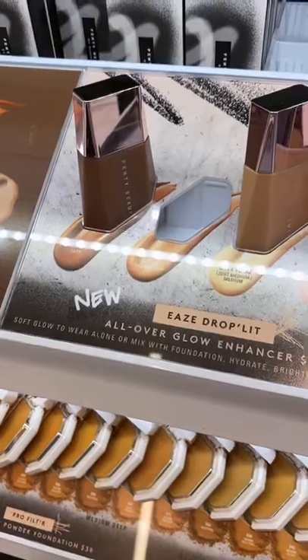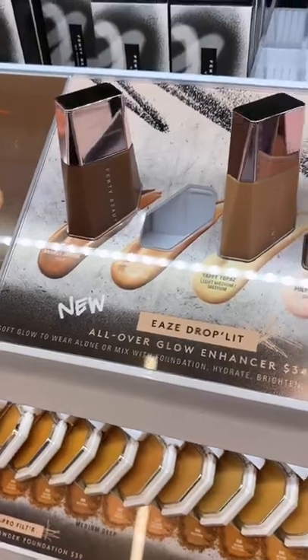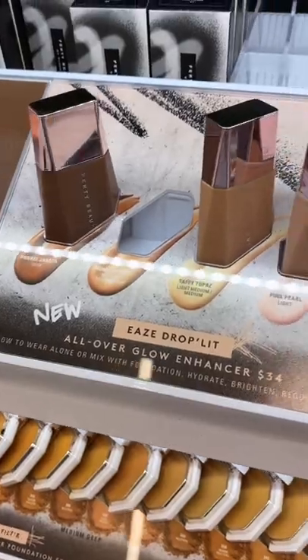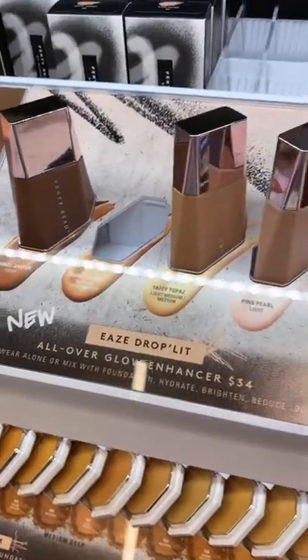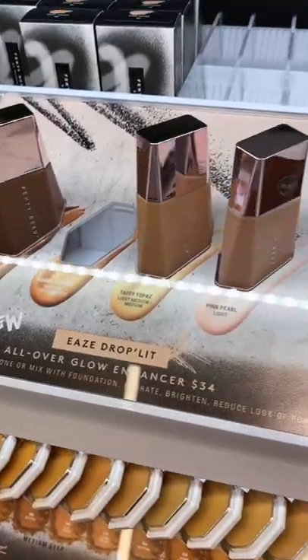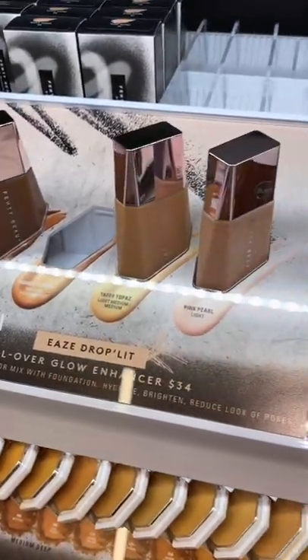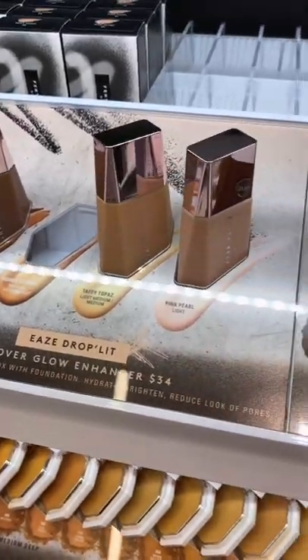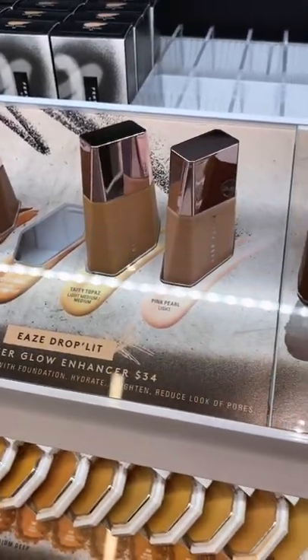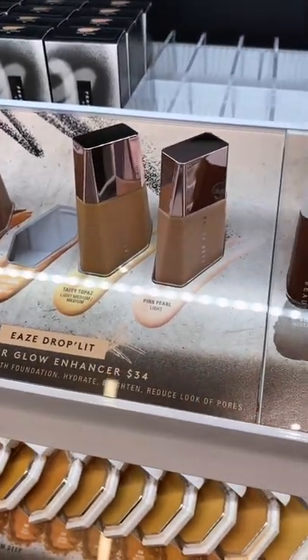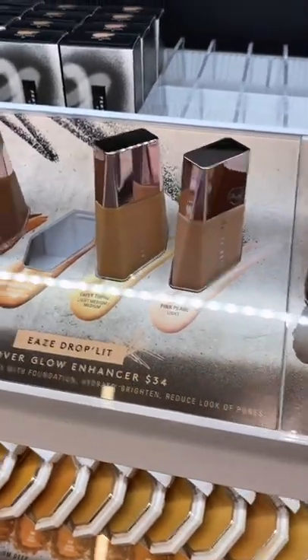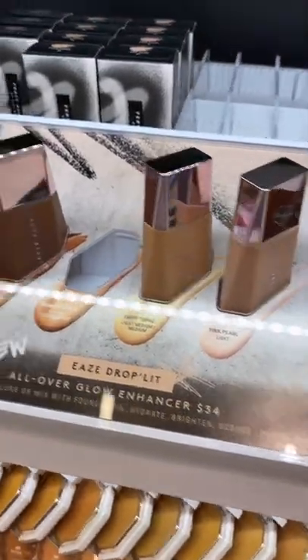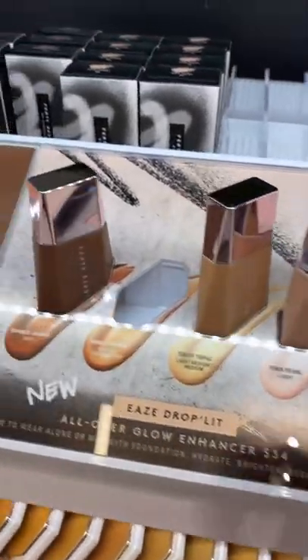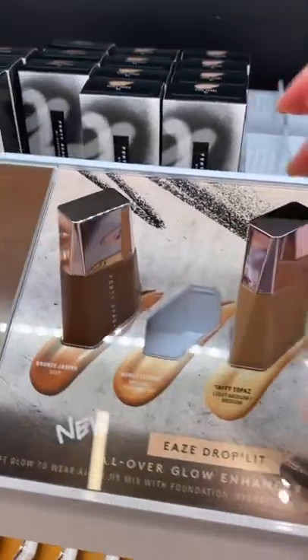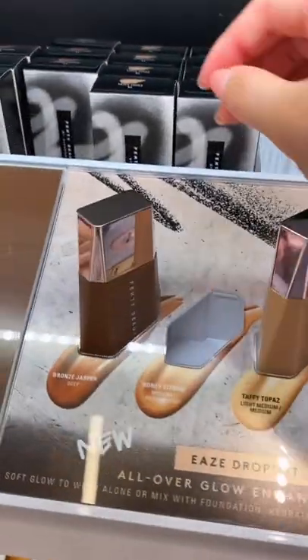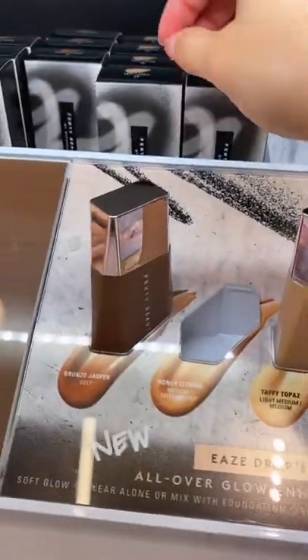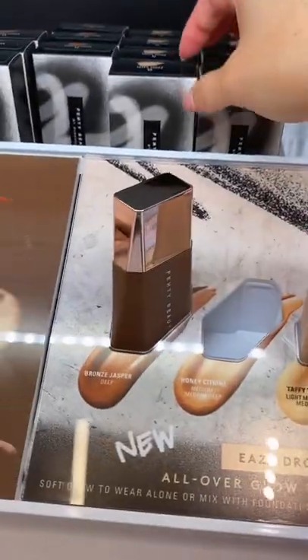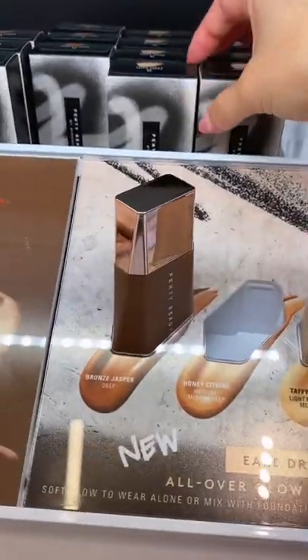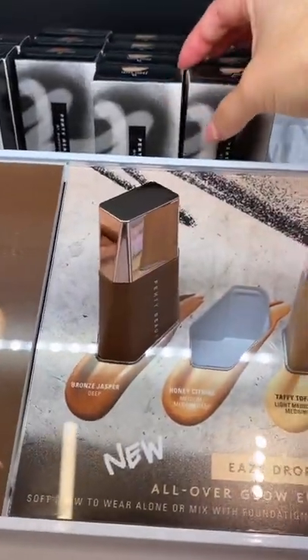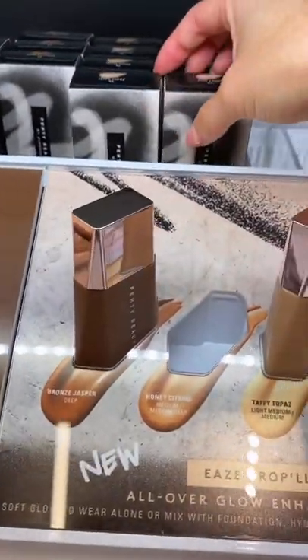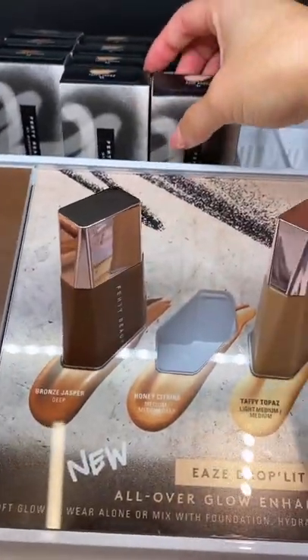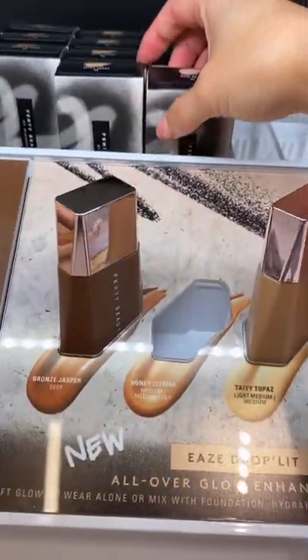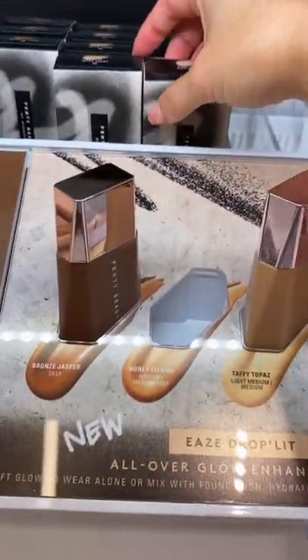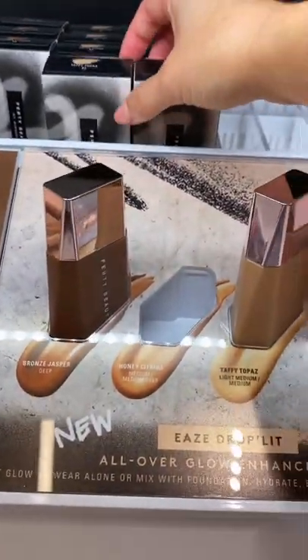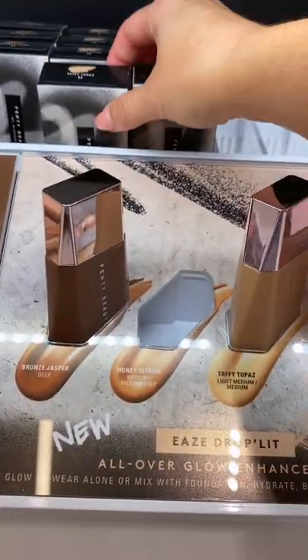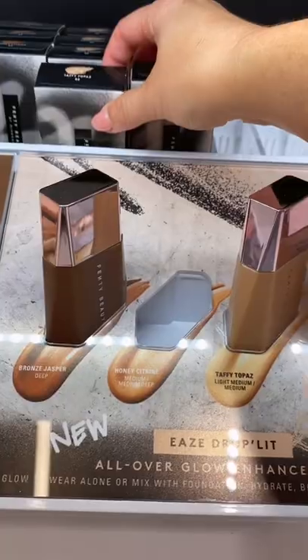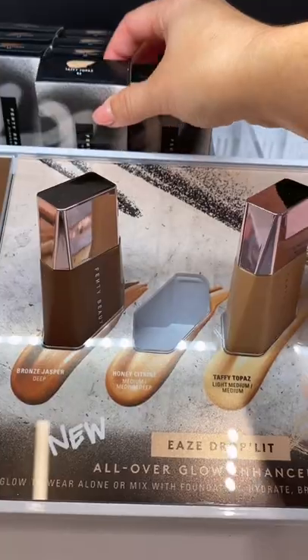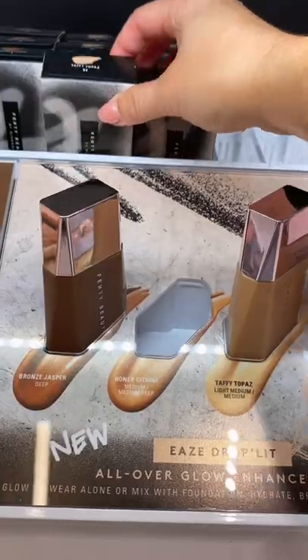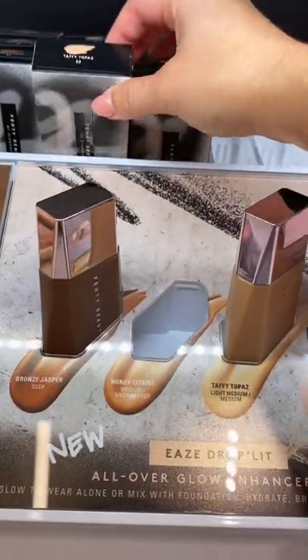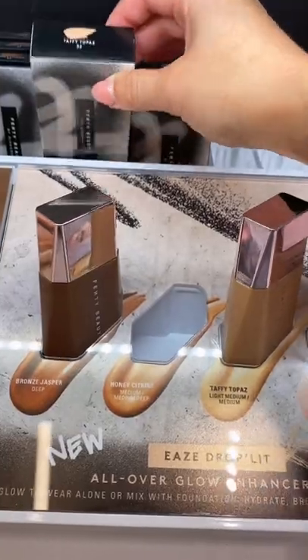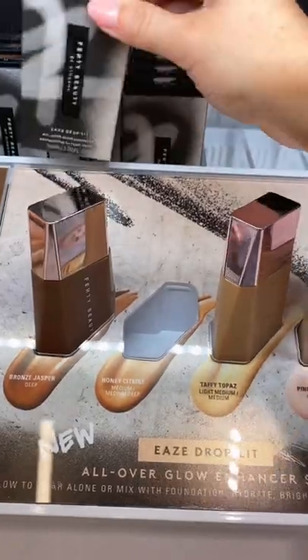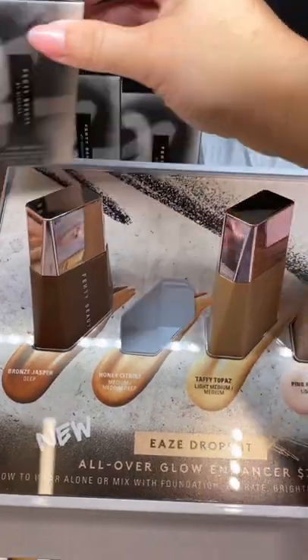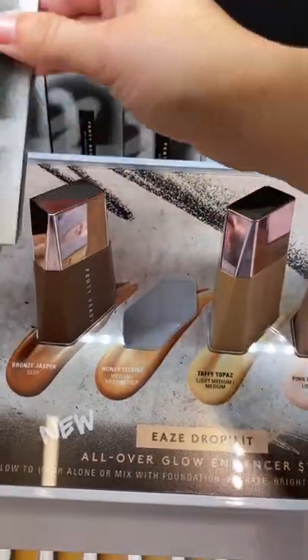Fenty just dropped their new Oliver Glow Skin Enhancer, so I had to pick it up. There were four shades — I picked the second from the latest.